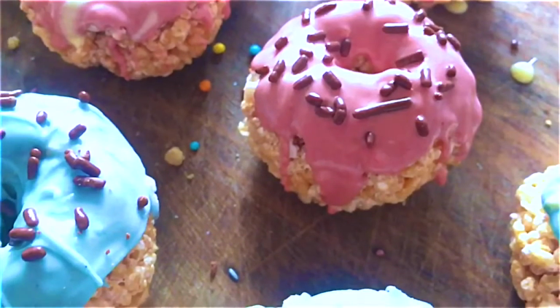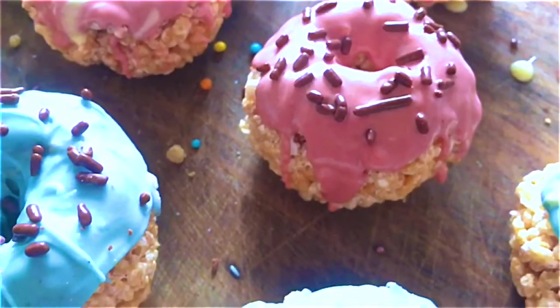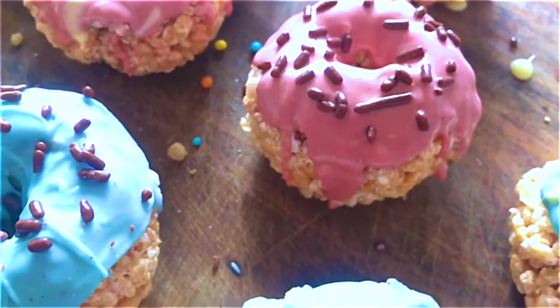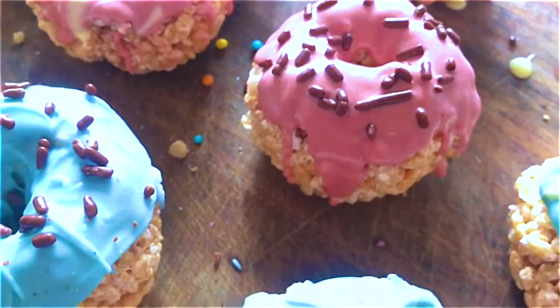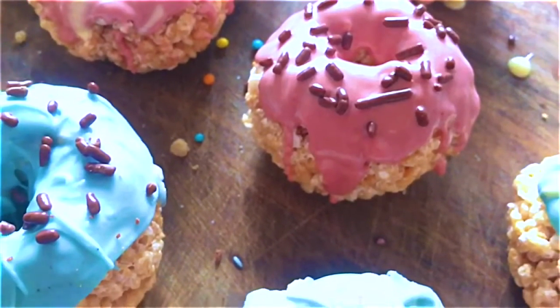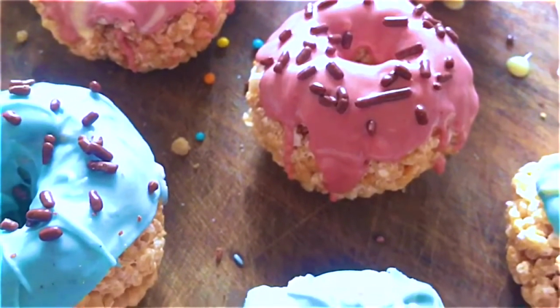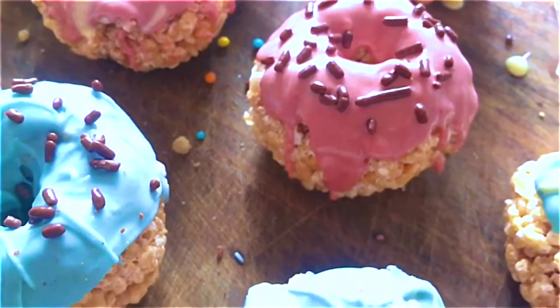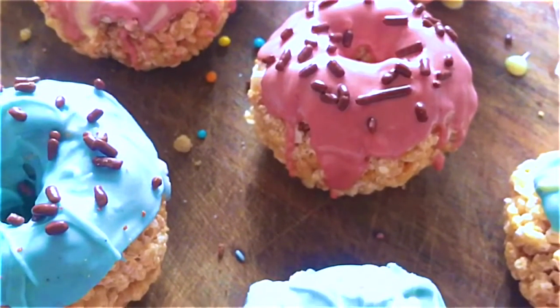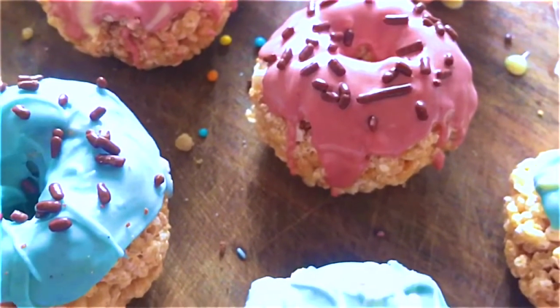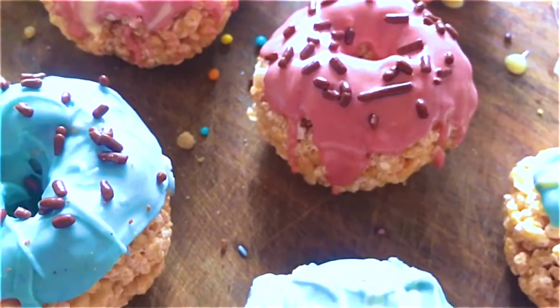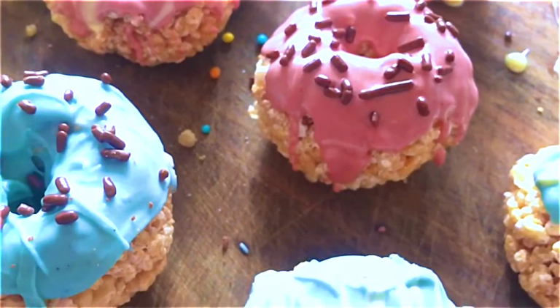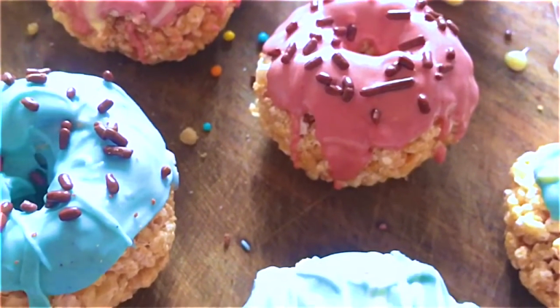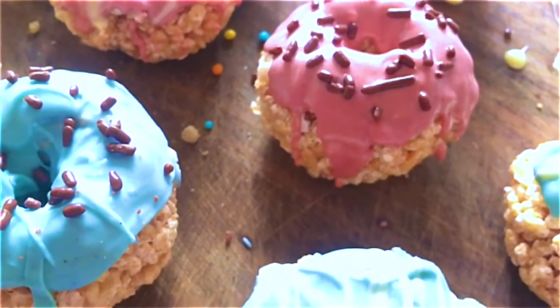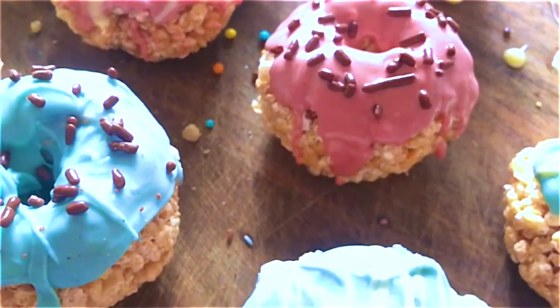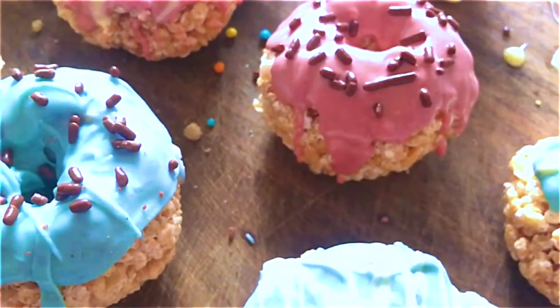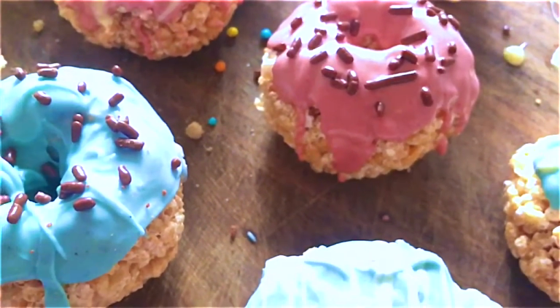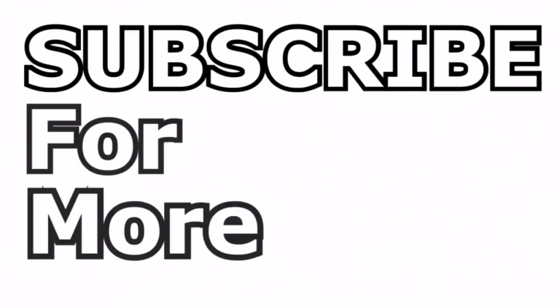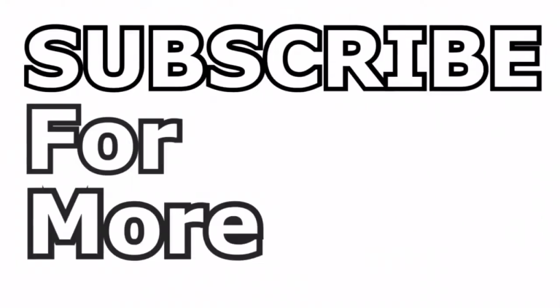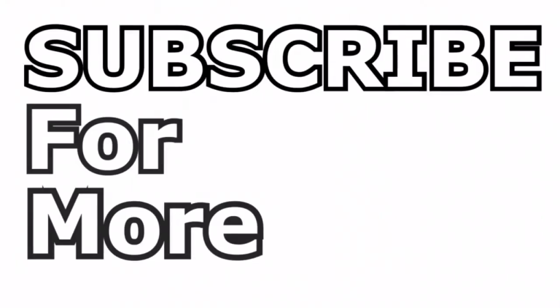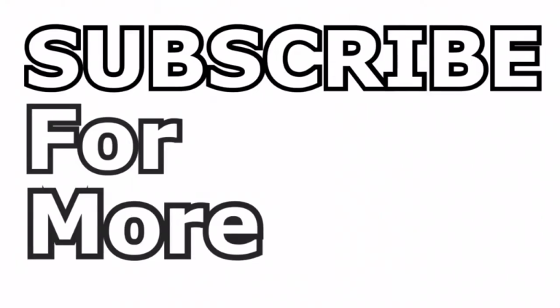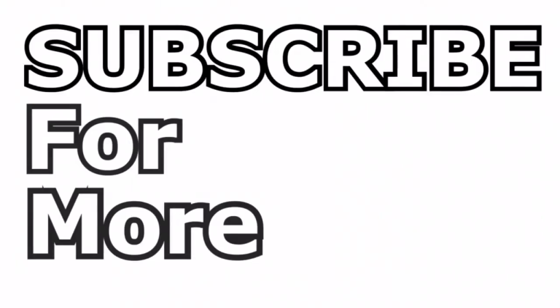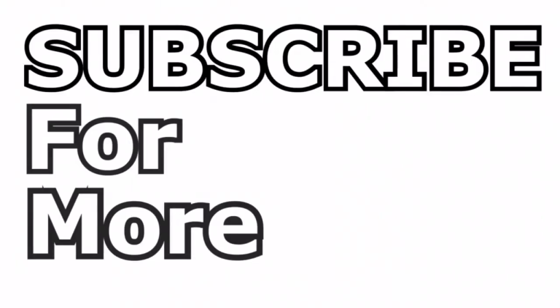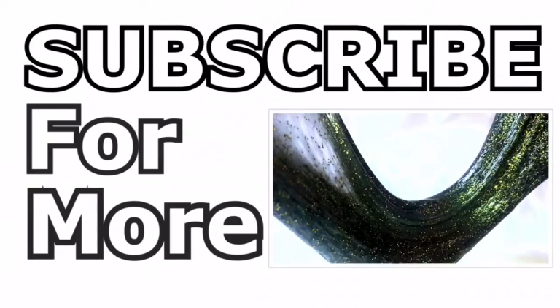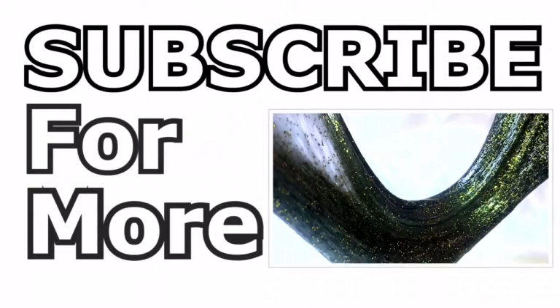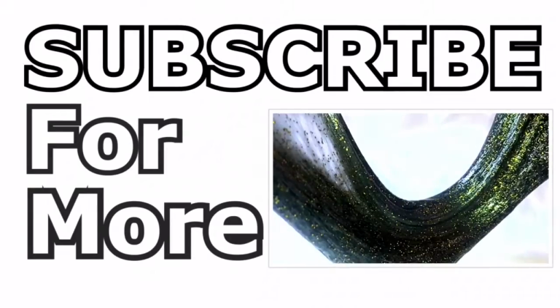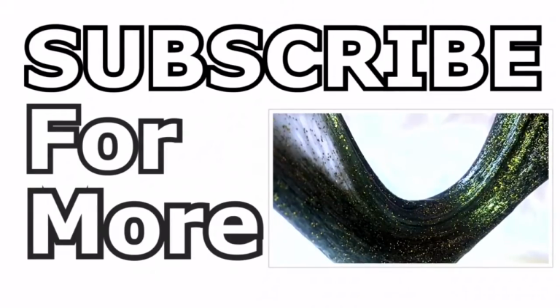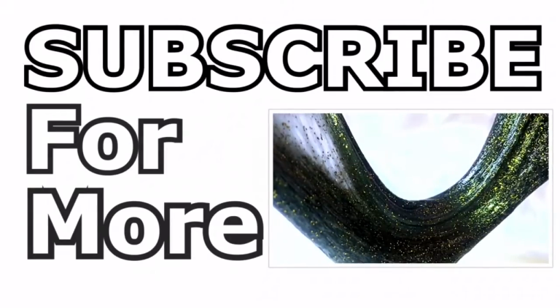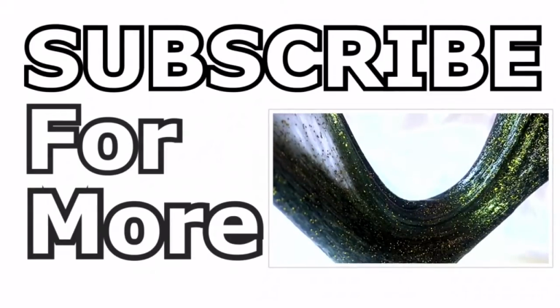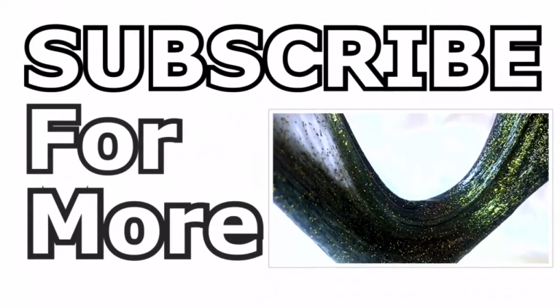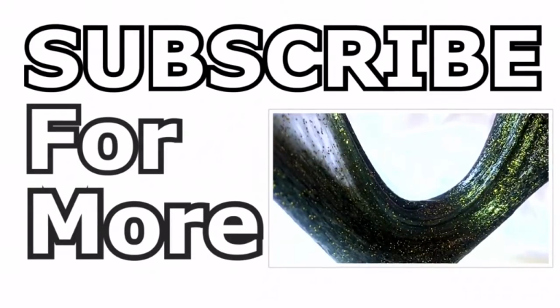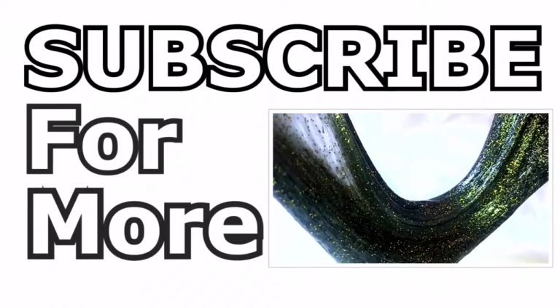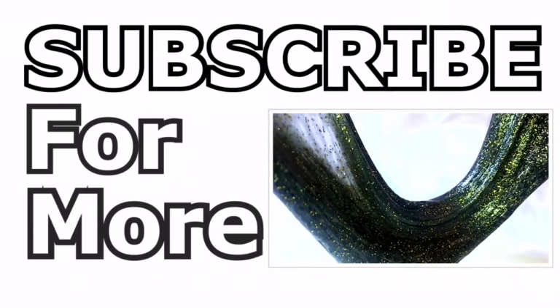If you have anything you want to see in the future, drop me a comment, and I hope you subscribe for more. See you in the next video — bye!